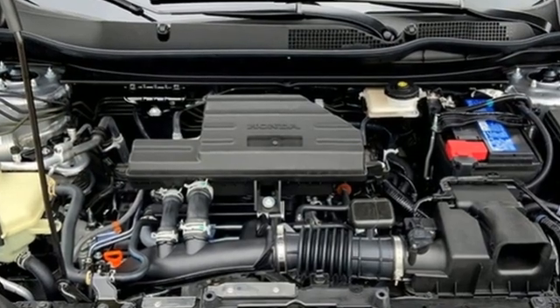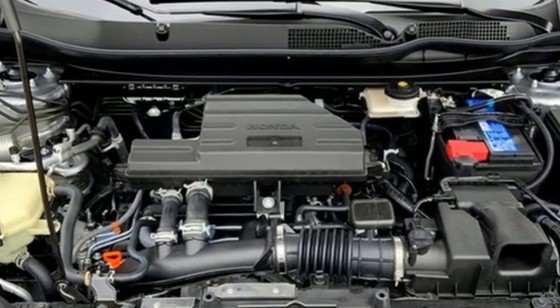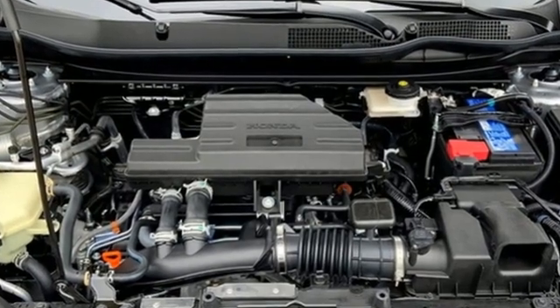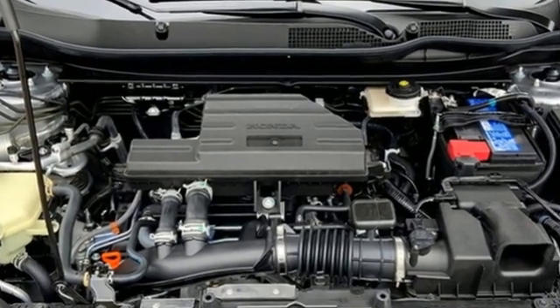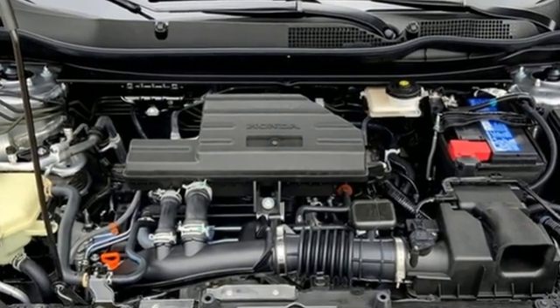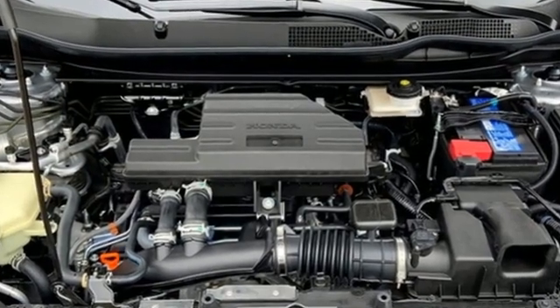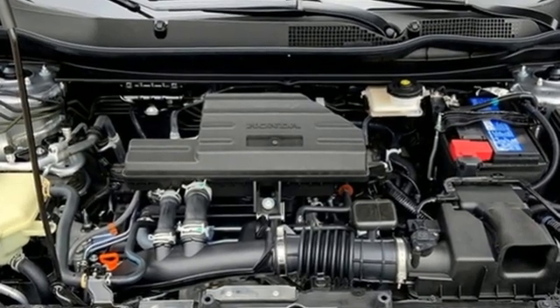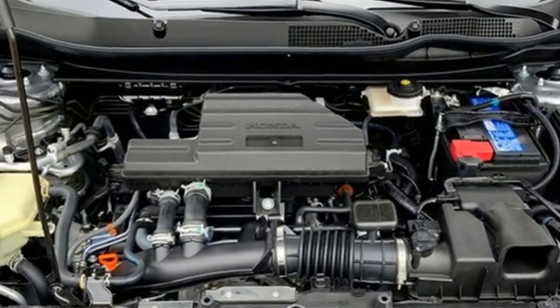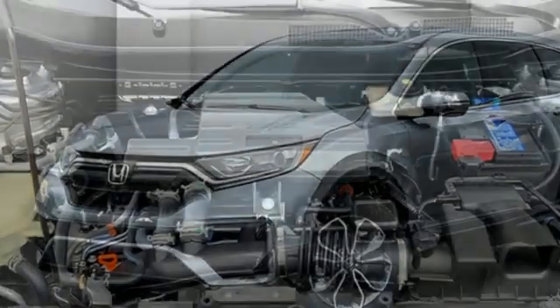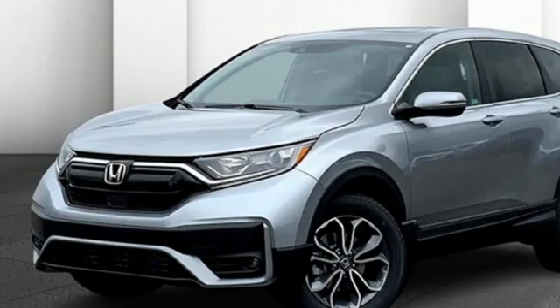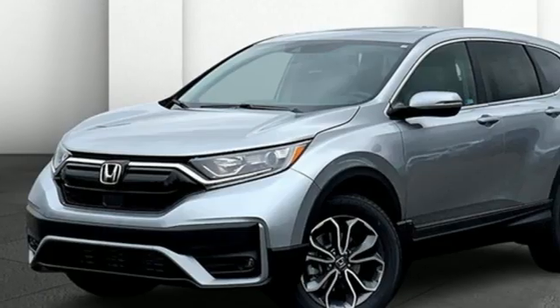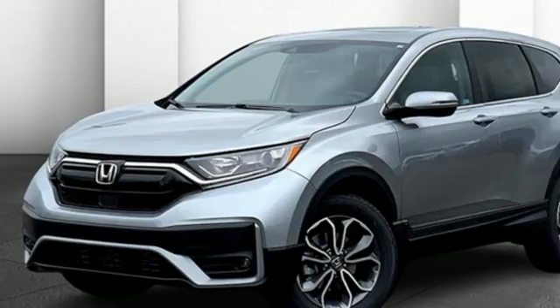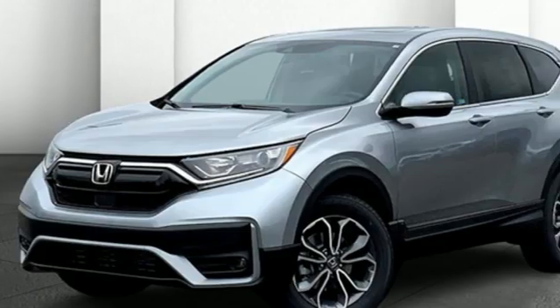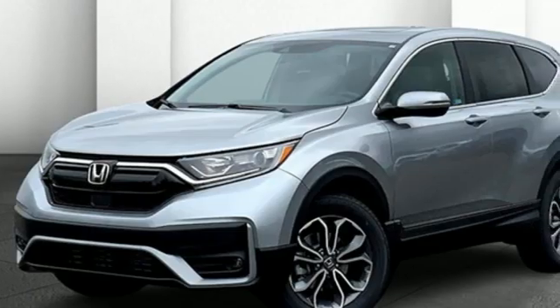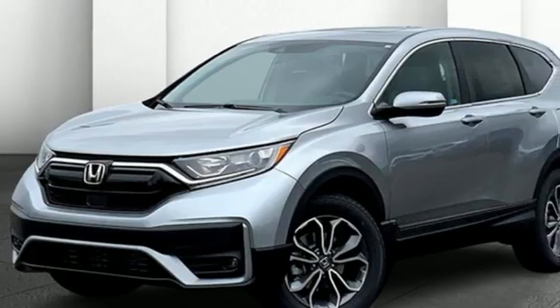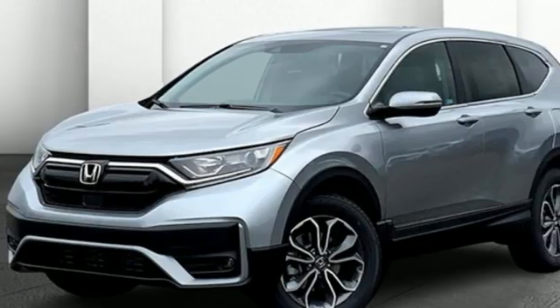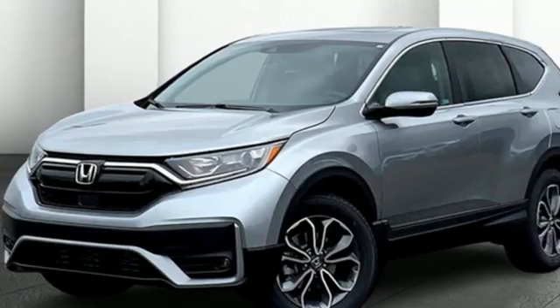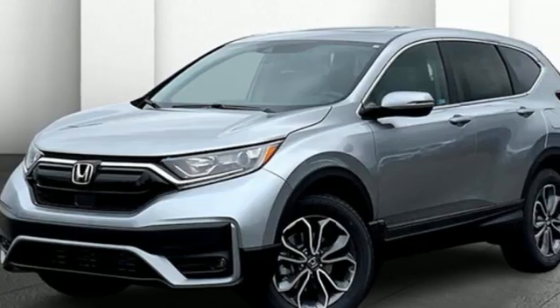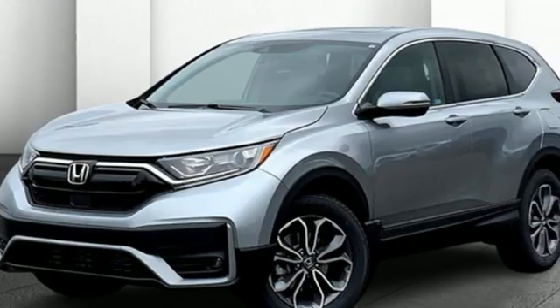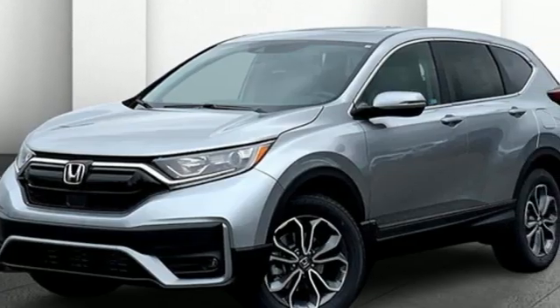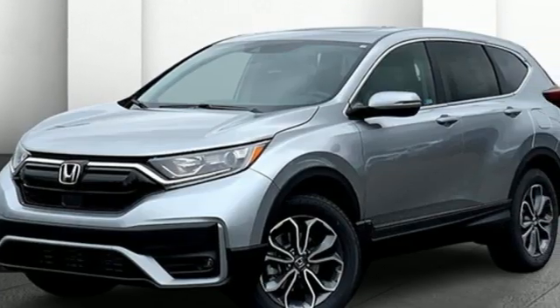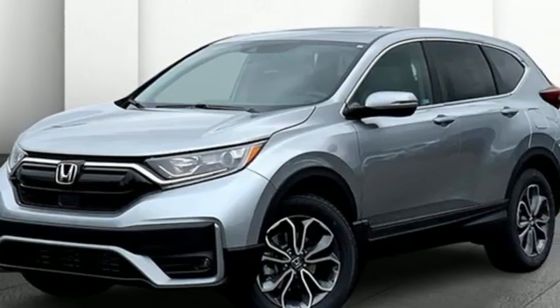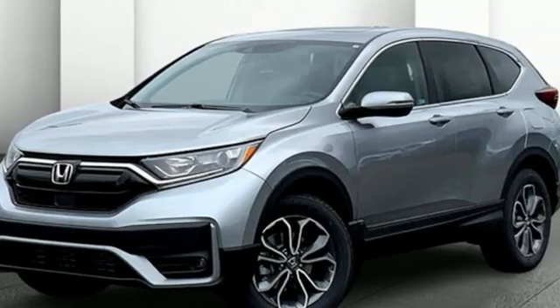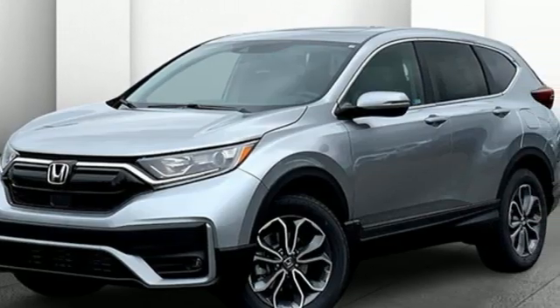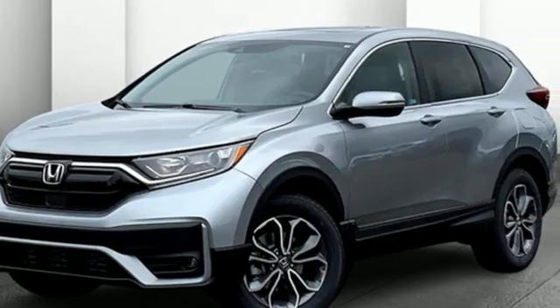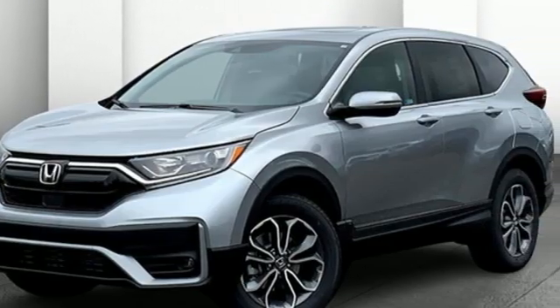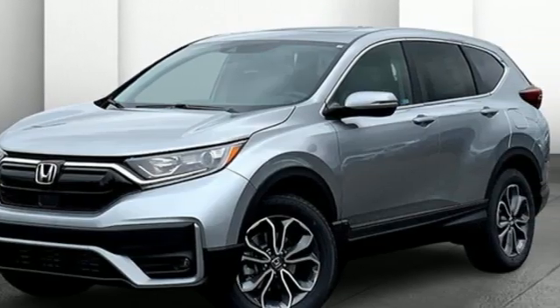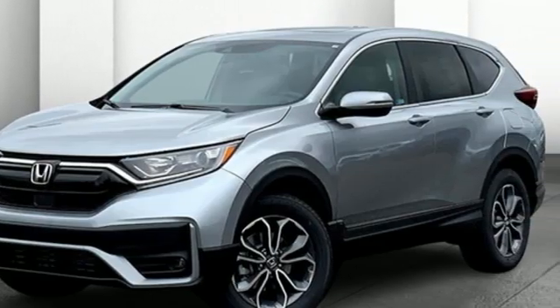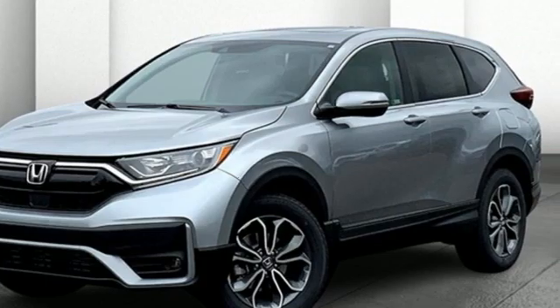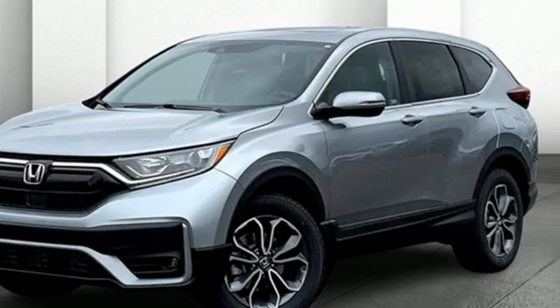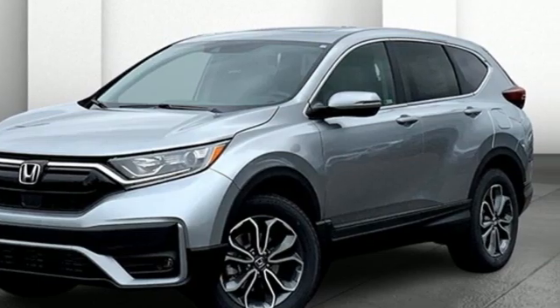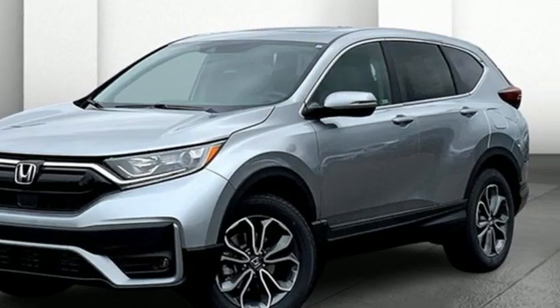Honda's created some of the most admired vehicles on the planet. Experience it for yourself today.